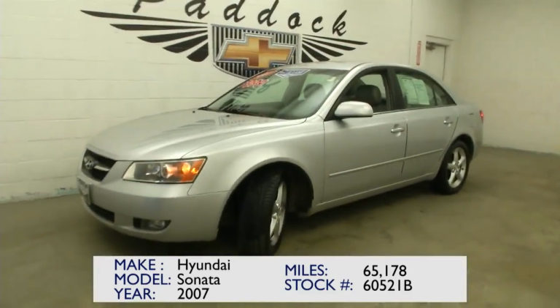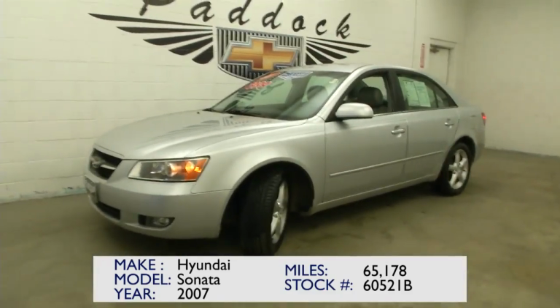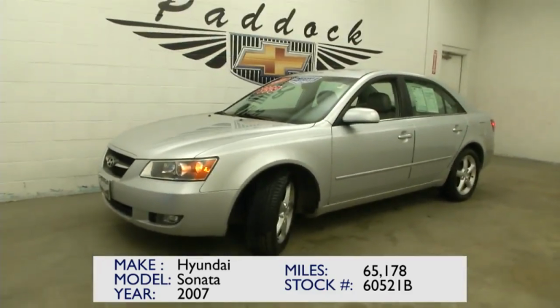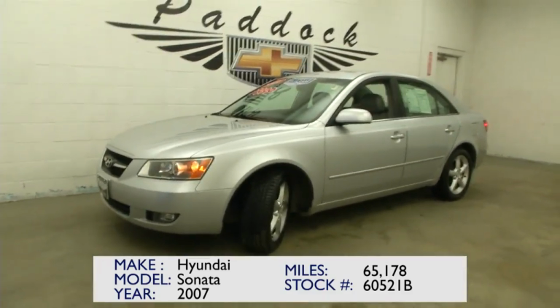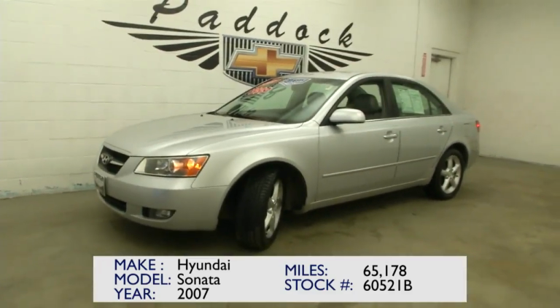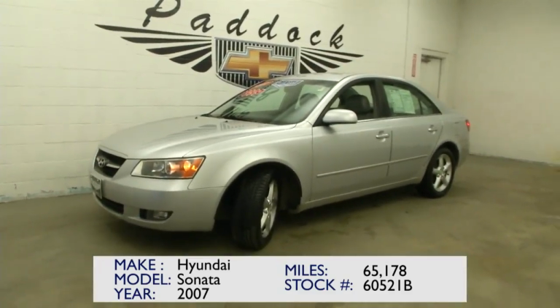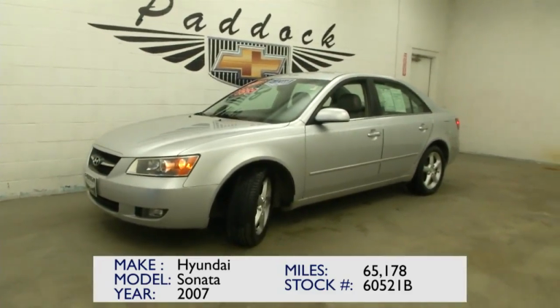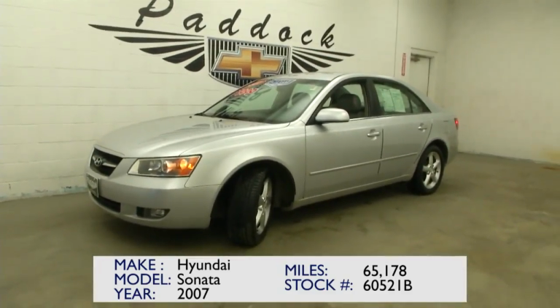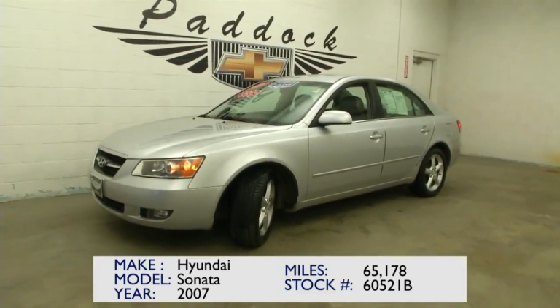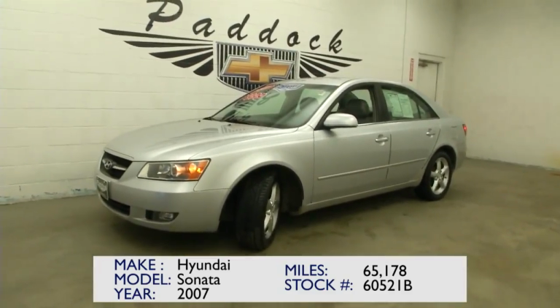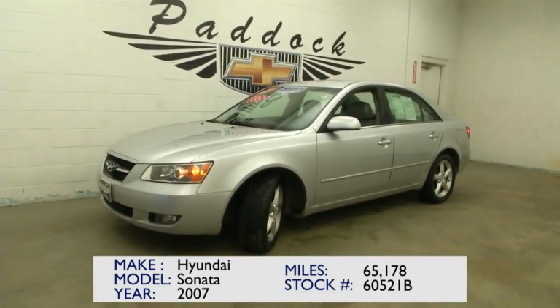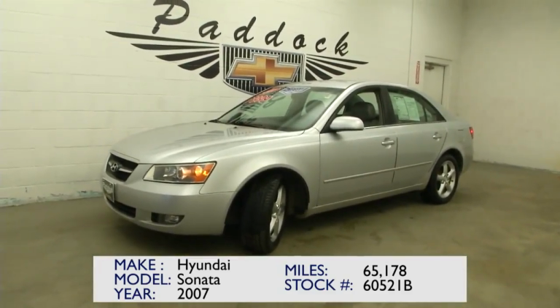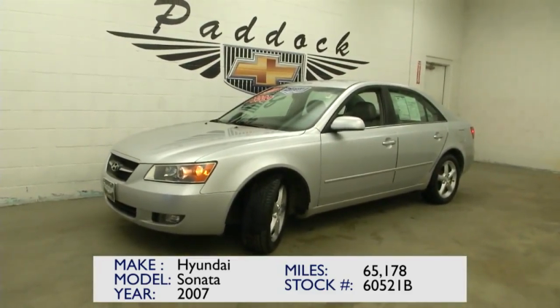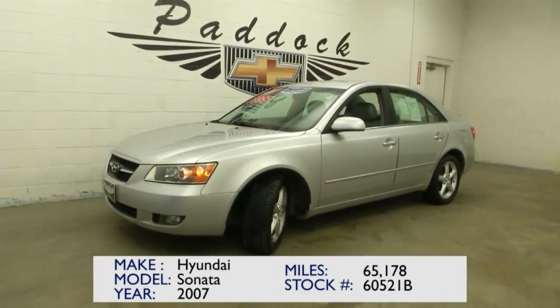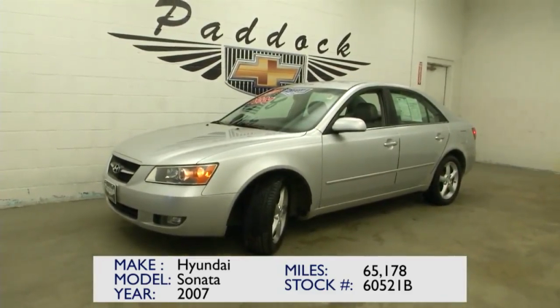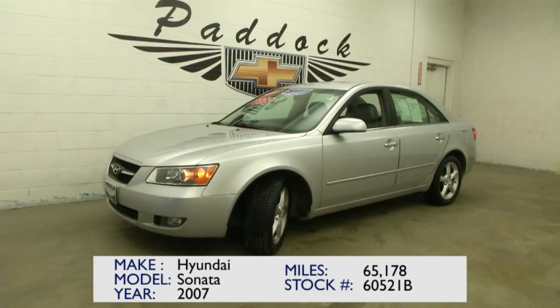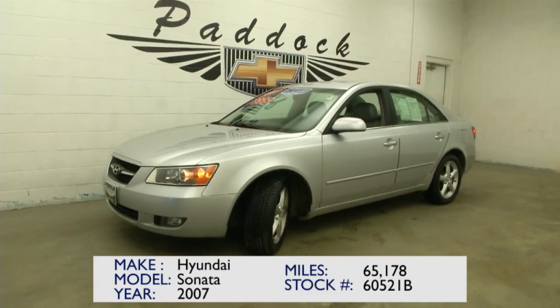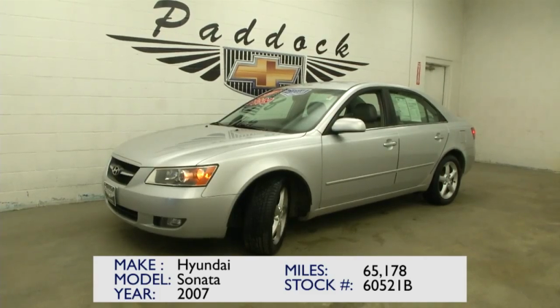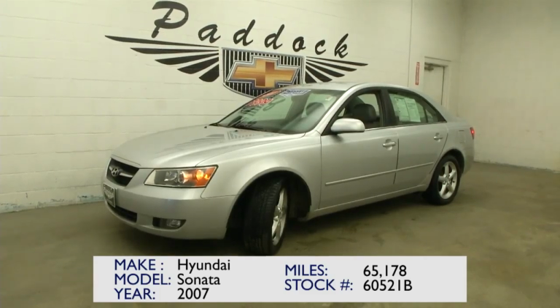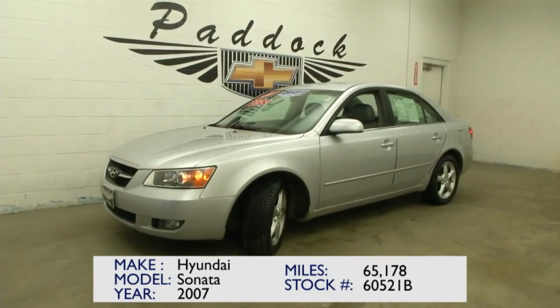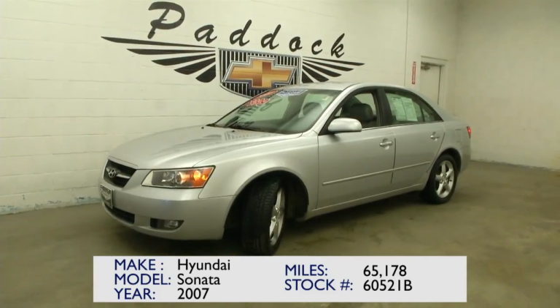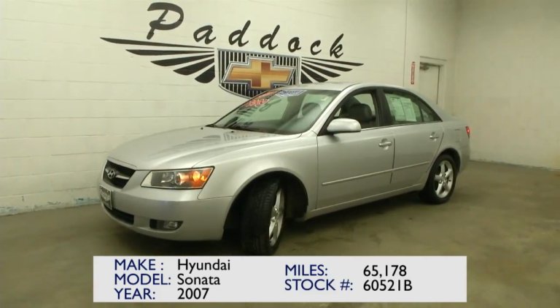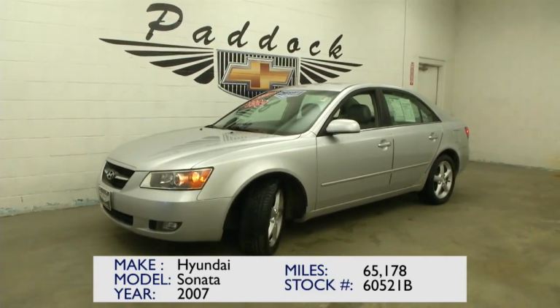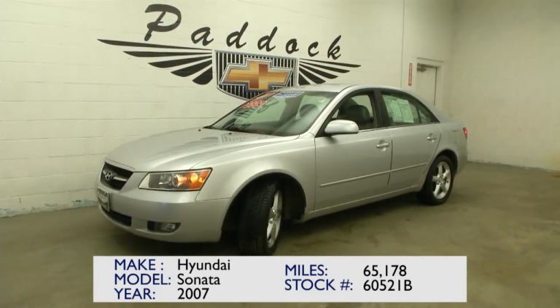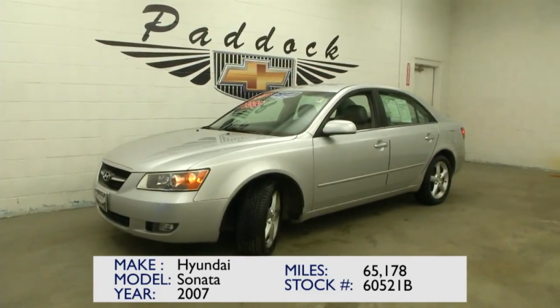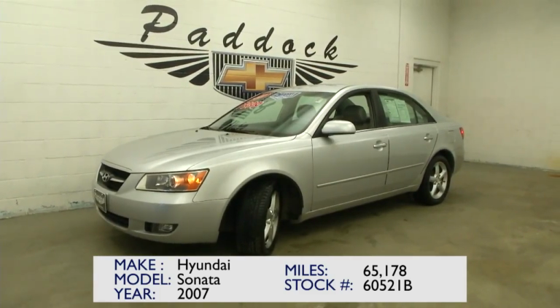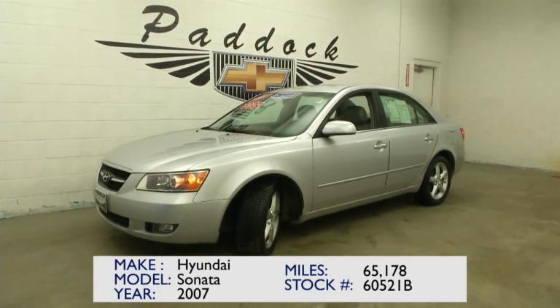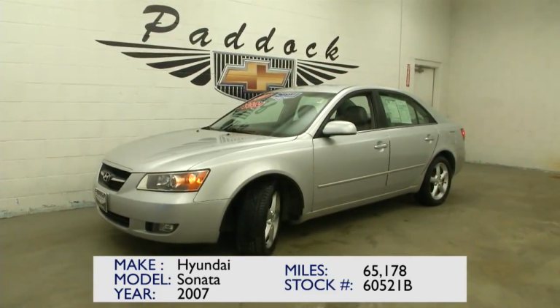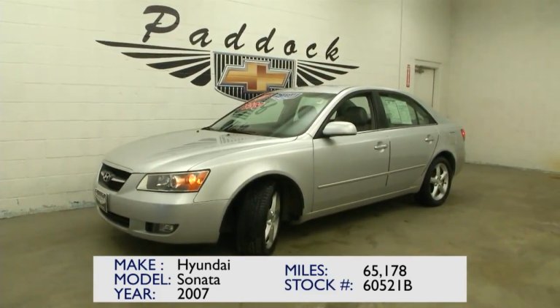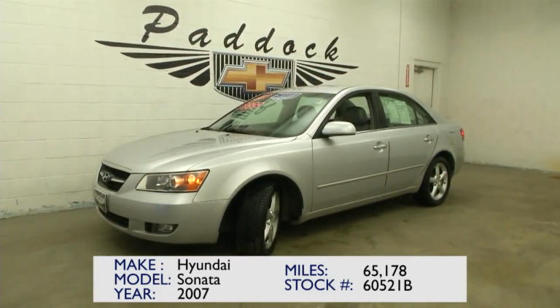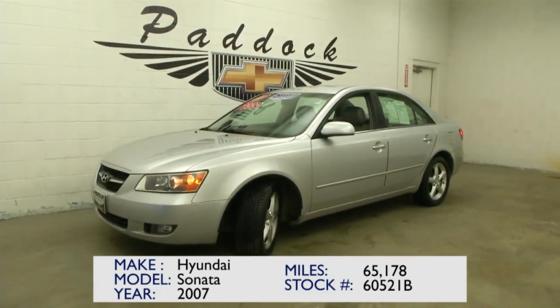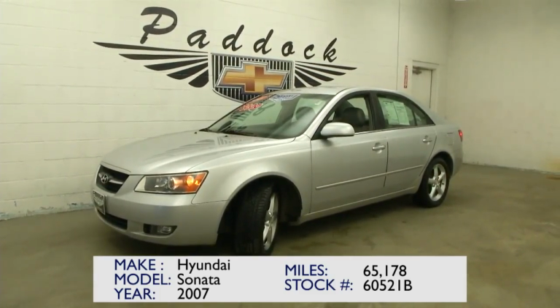If you're interested, it looks like a solid car to me. Give us a call at 876-0945.